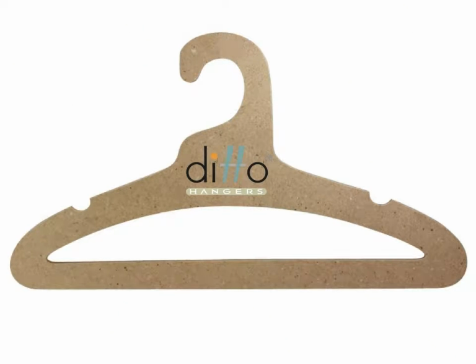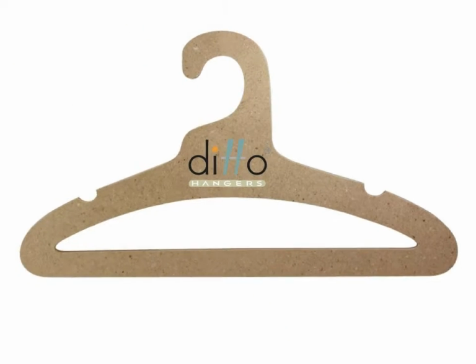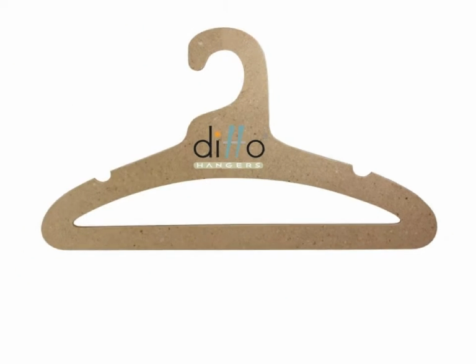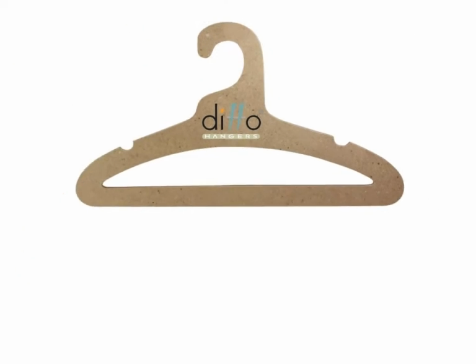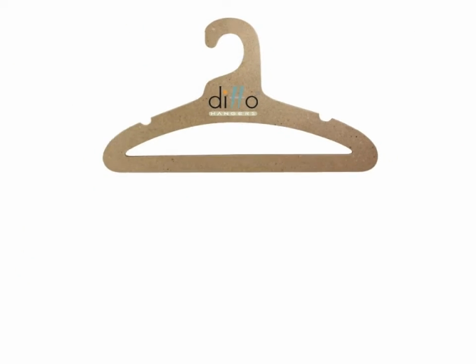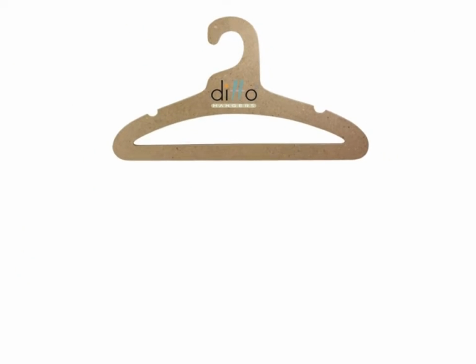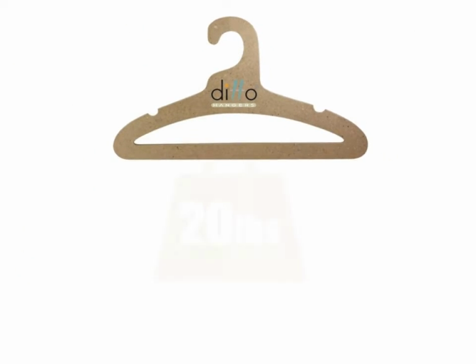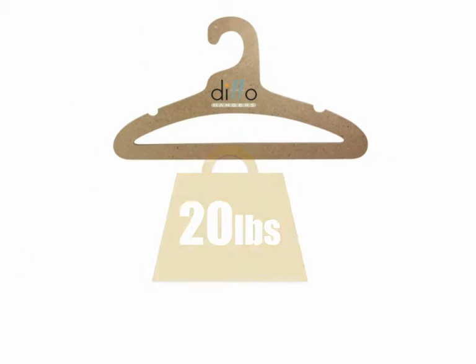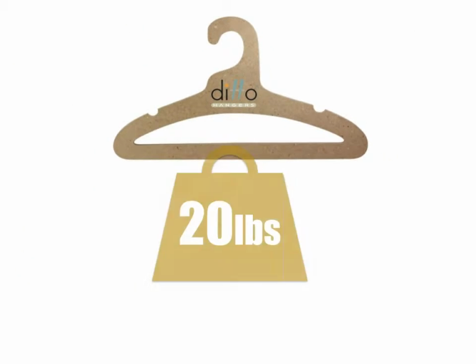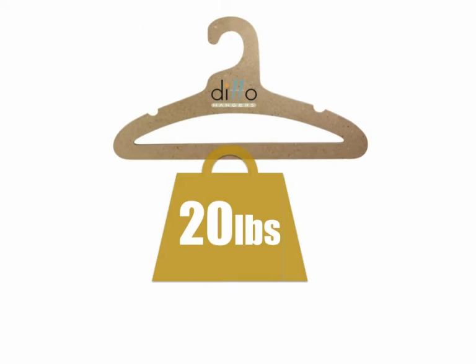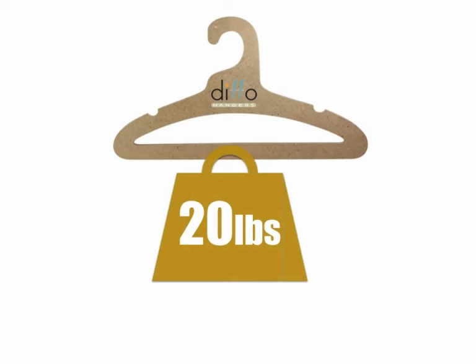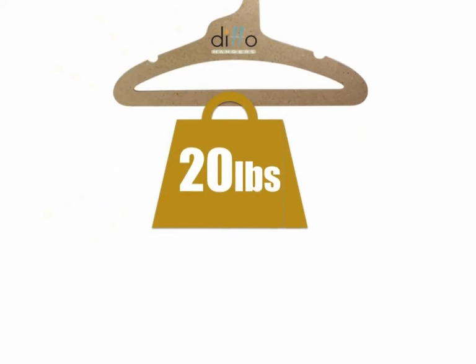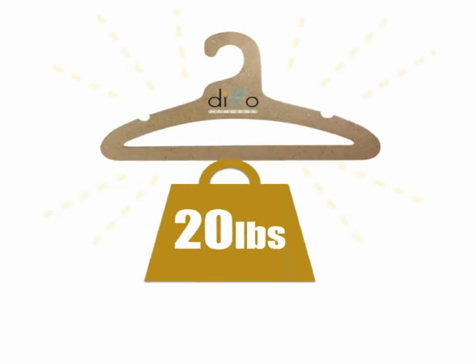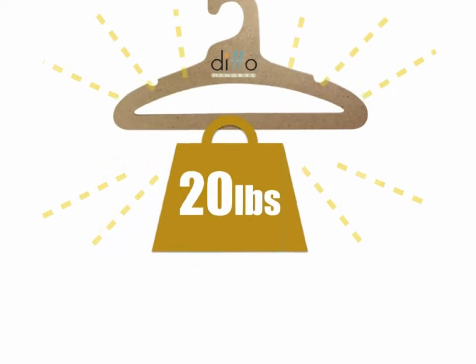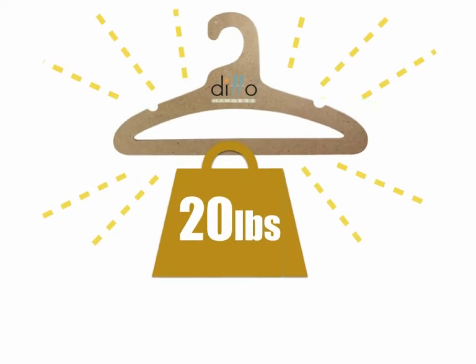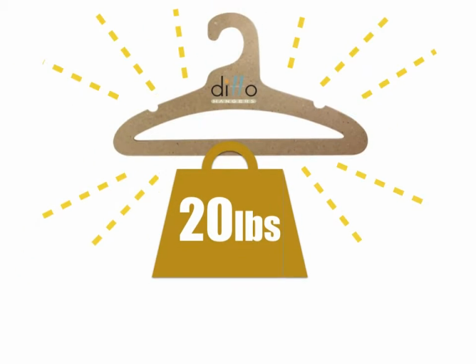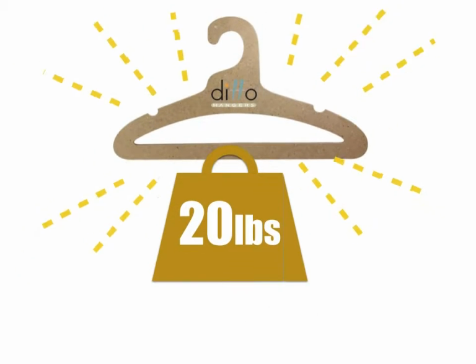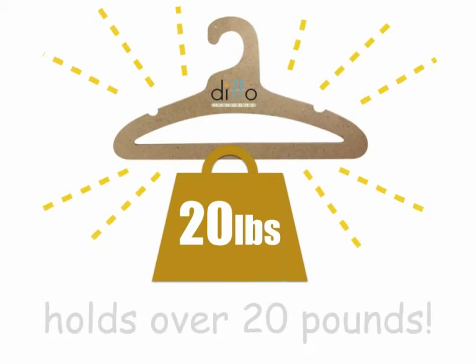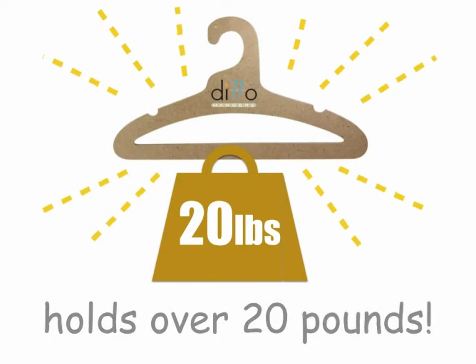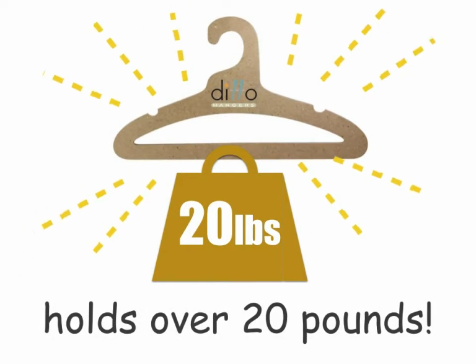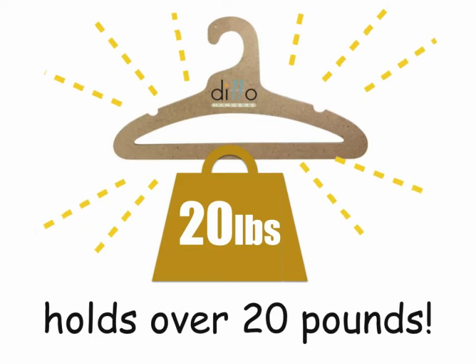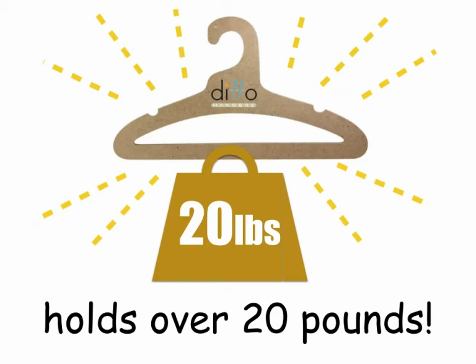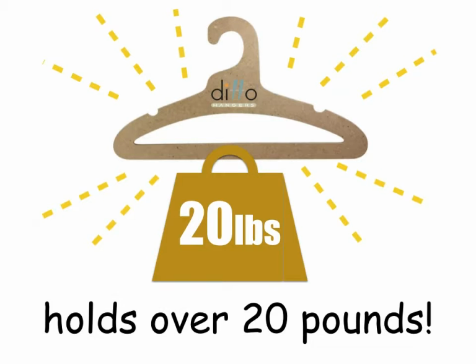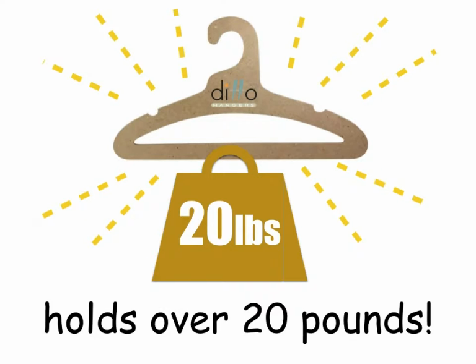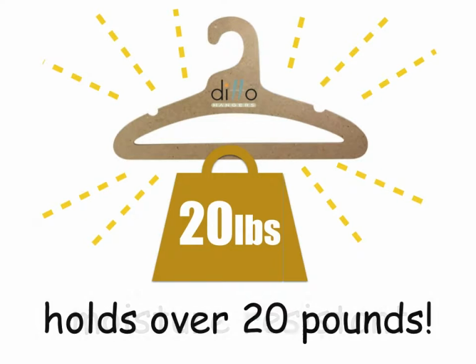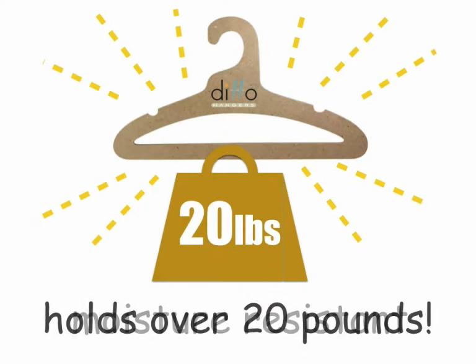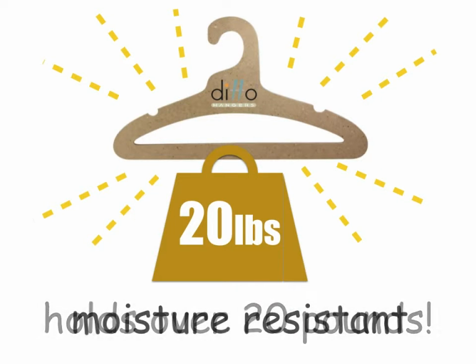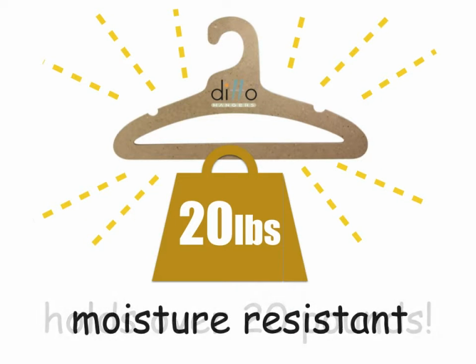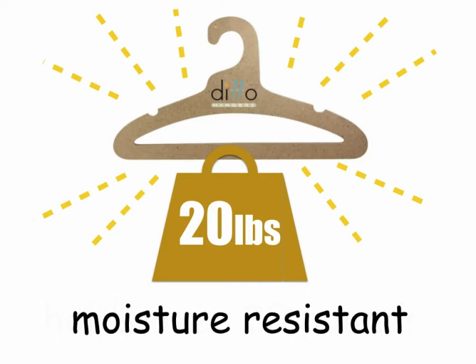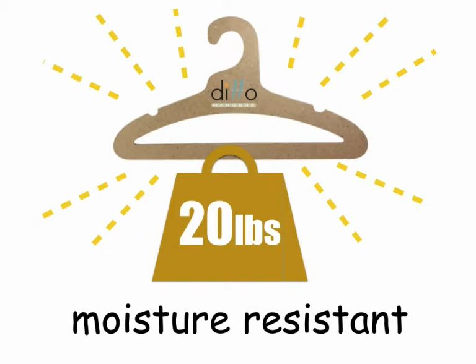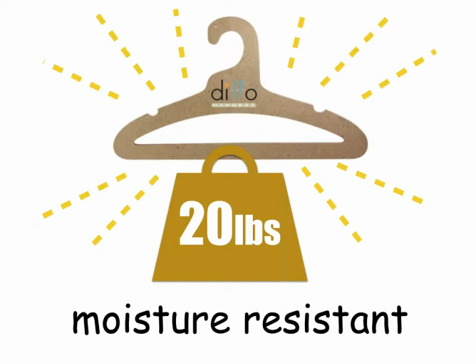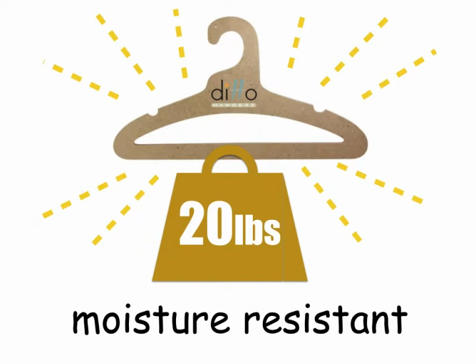It's incredibly strong and can hold well over 20 pounds. And it's moisture resistant.